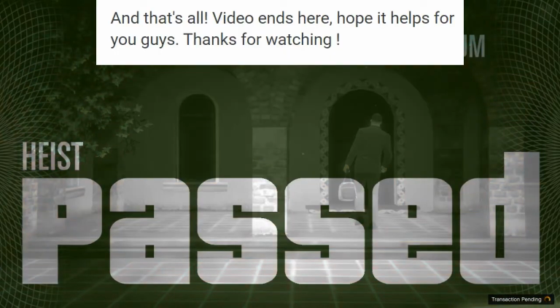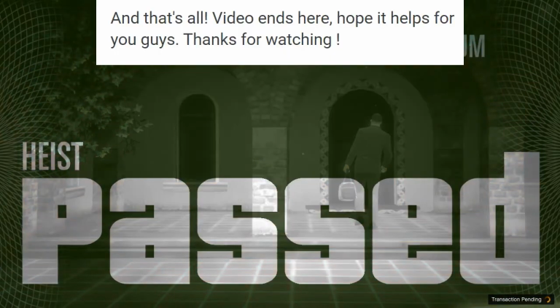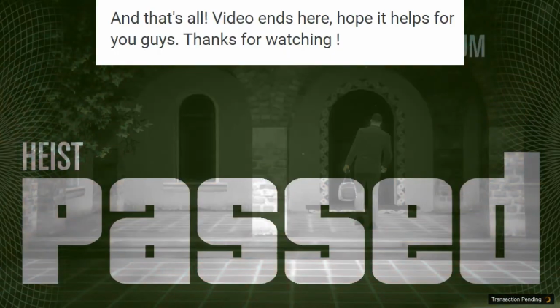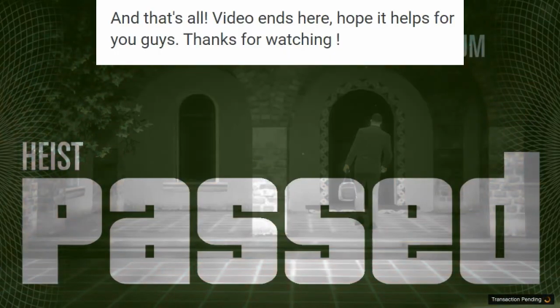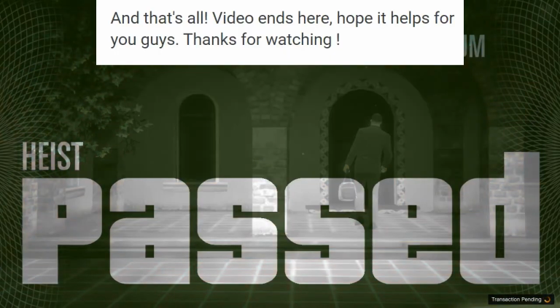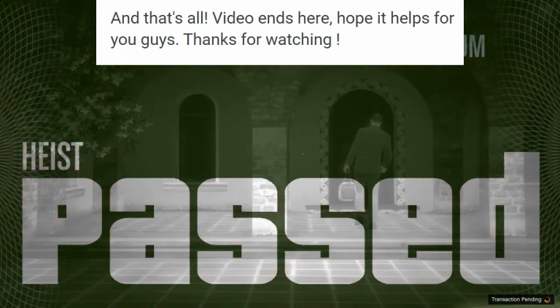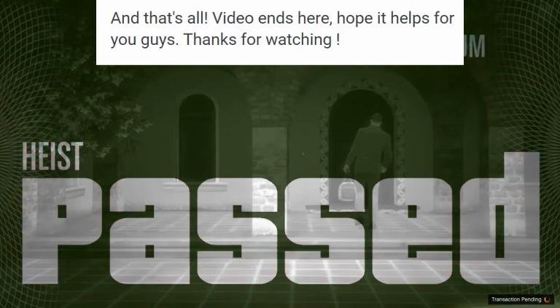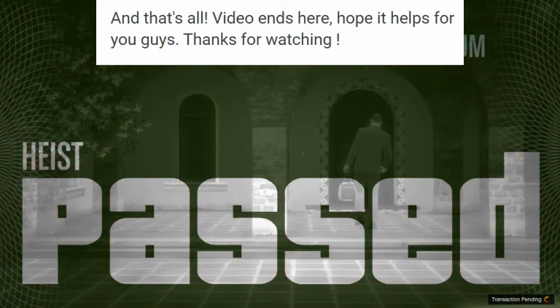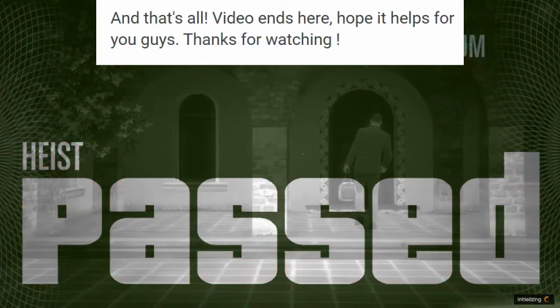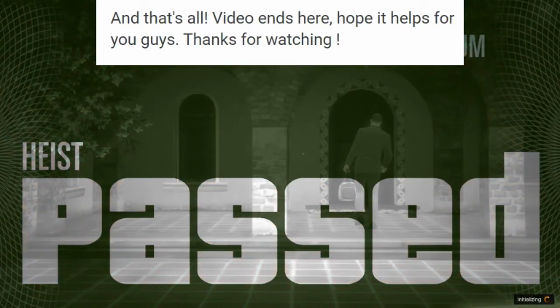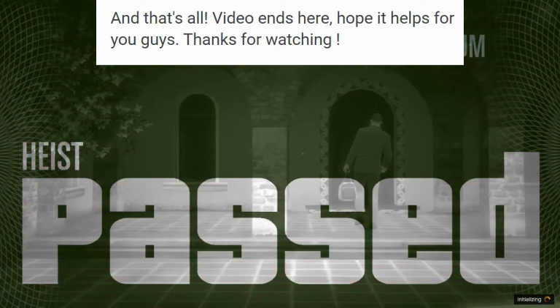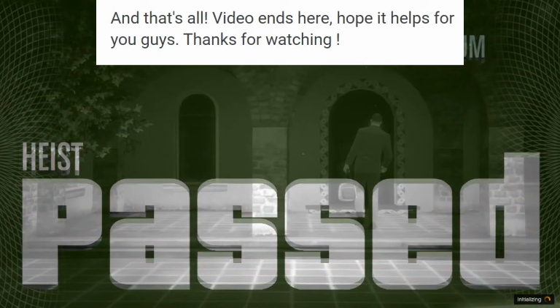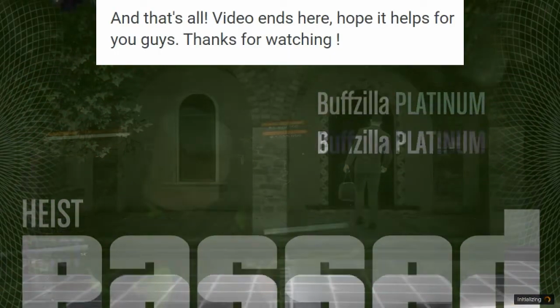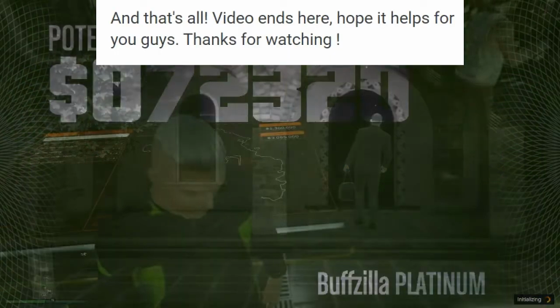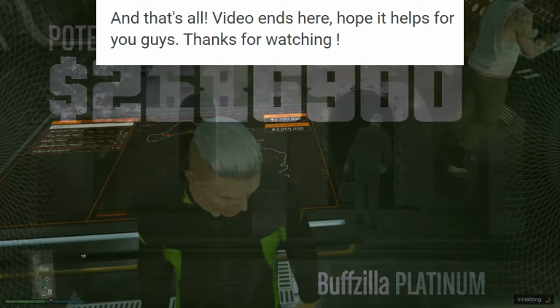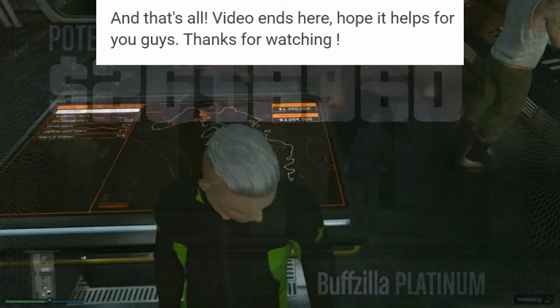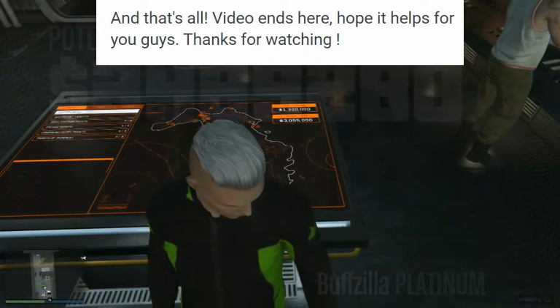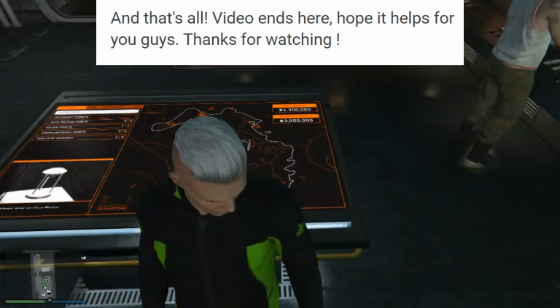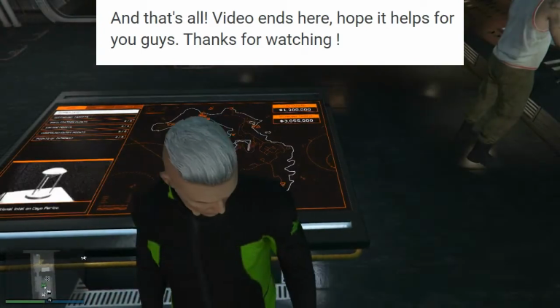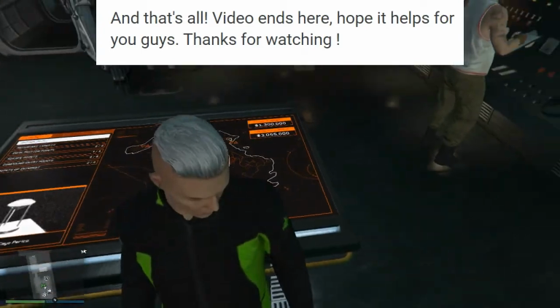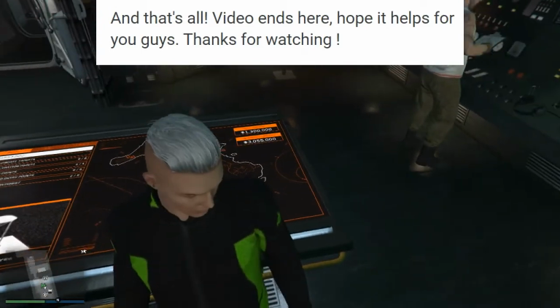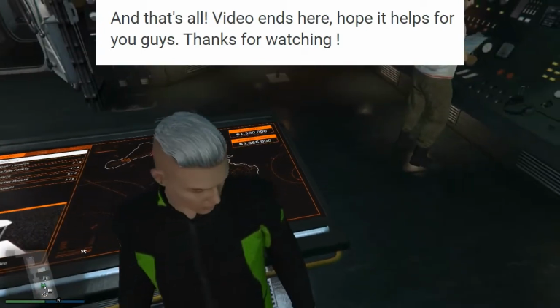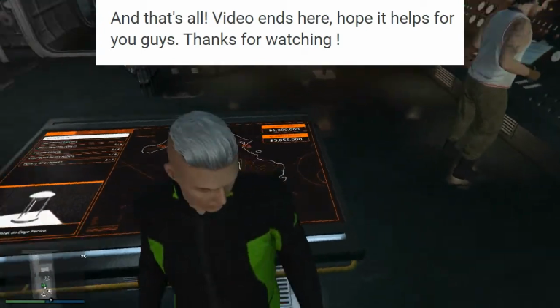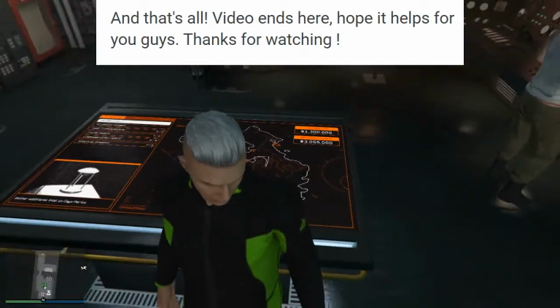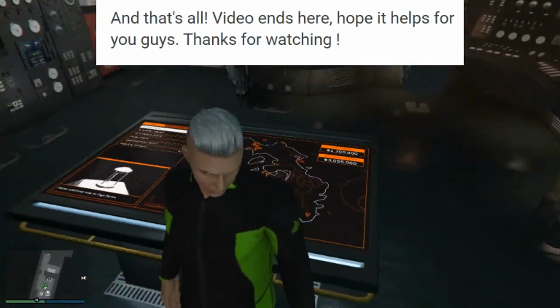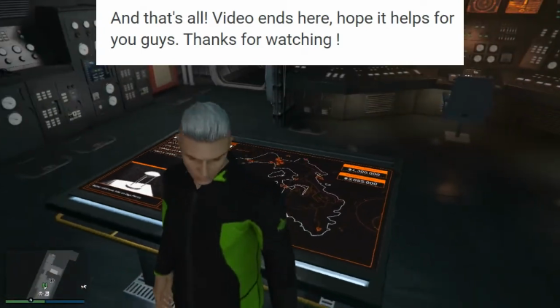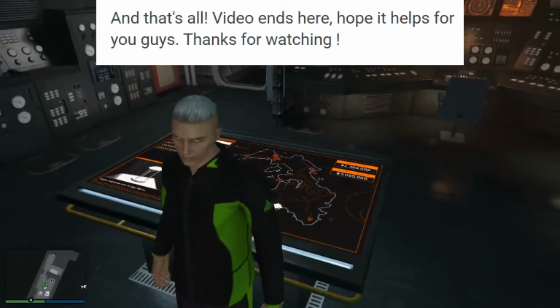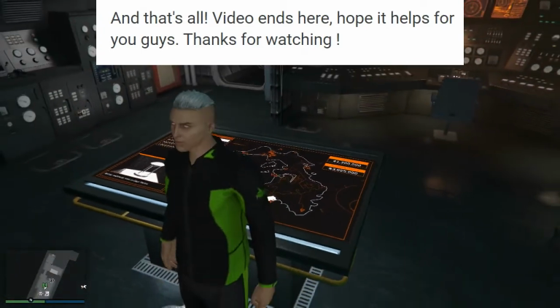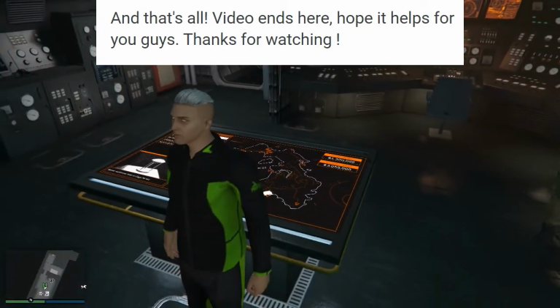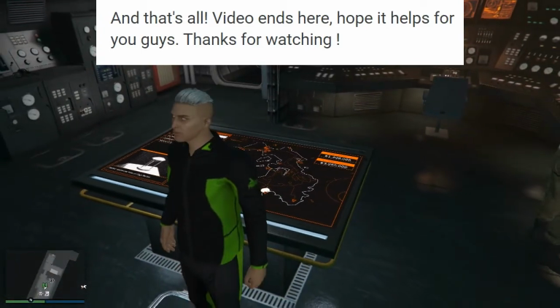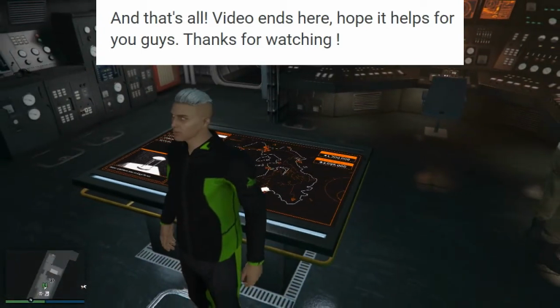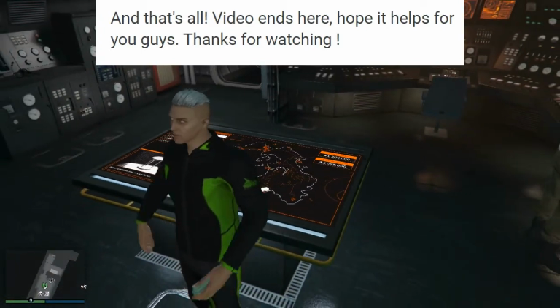And that's all. Video ends here. Hope it helps for you guys. Thanks for watching.